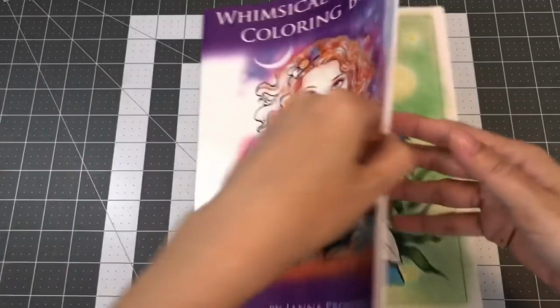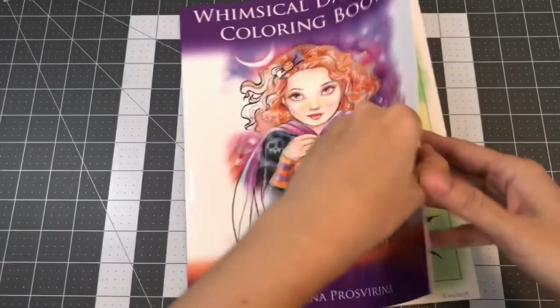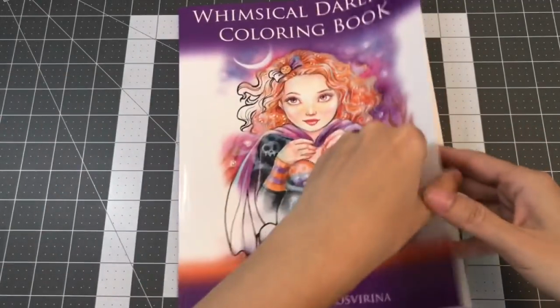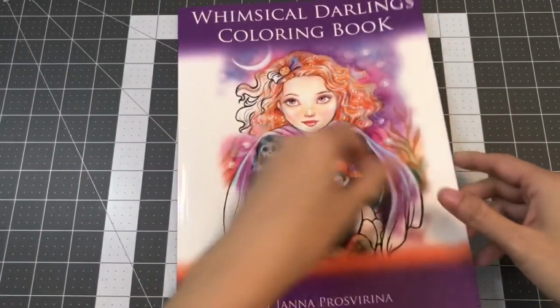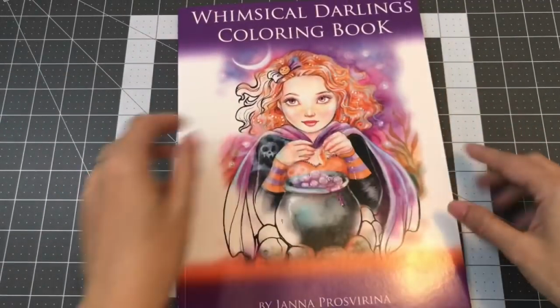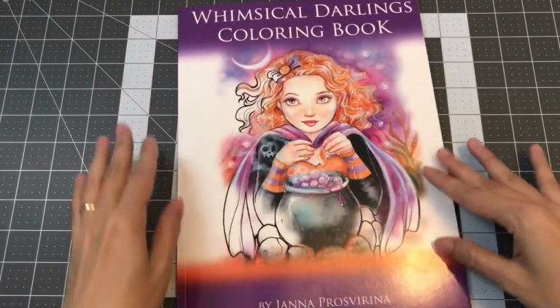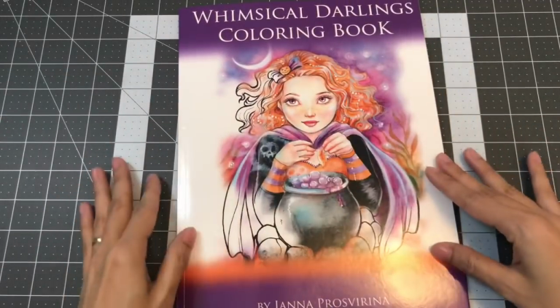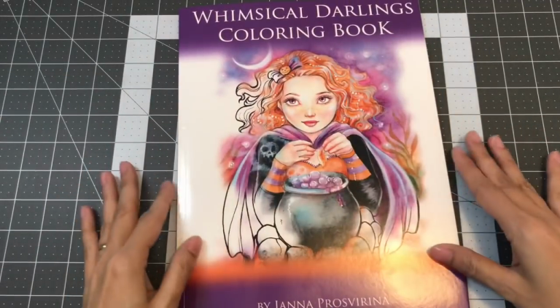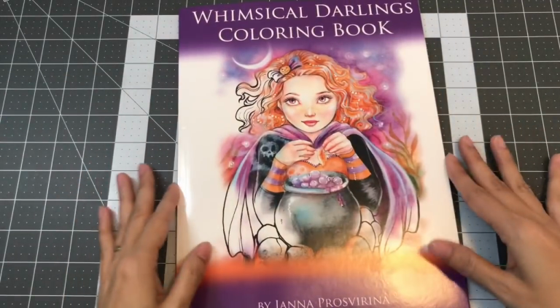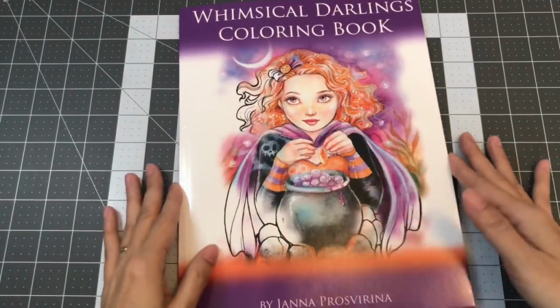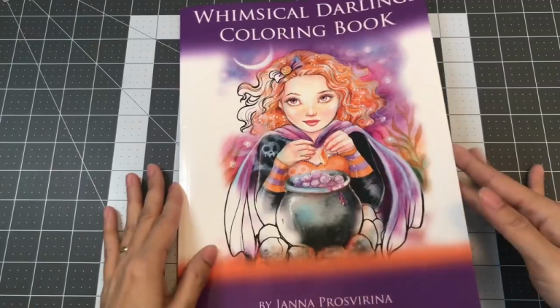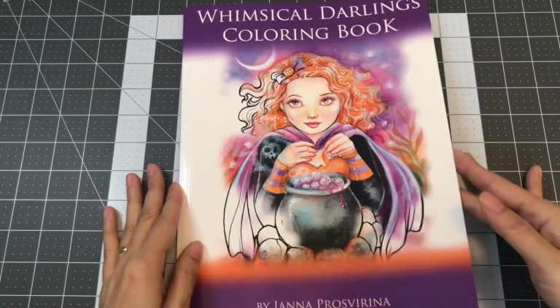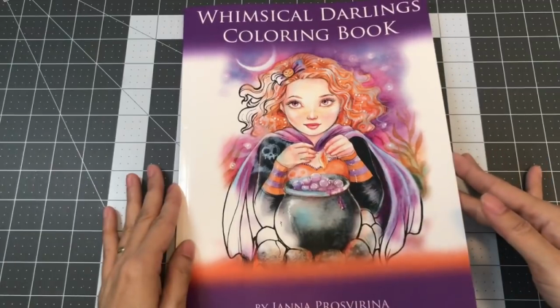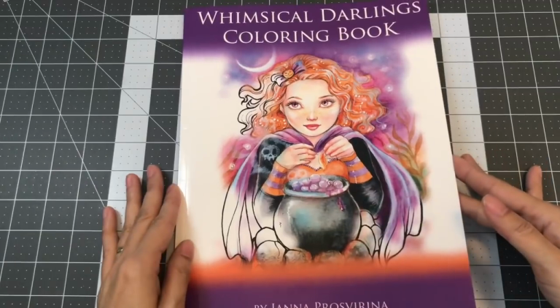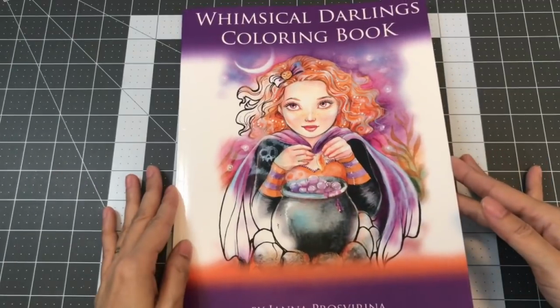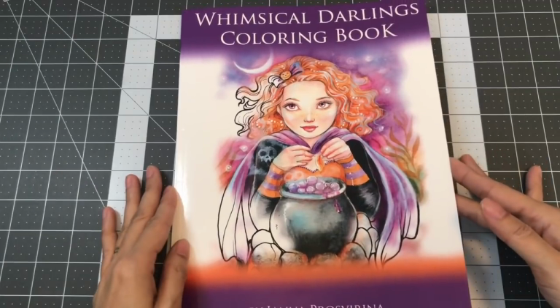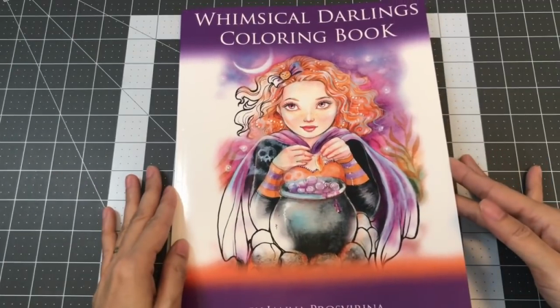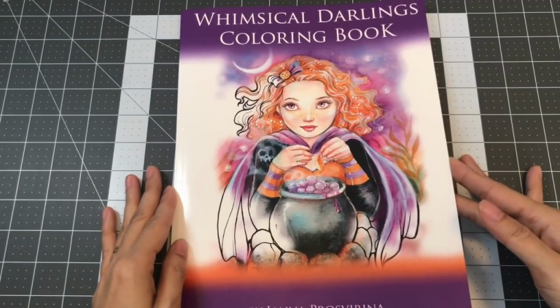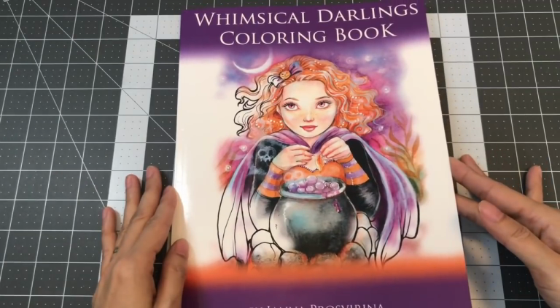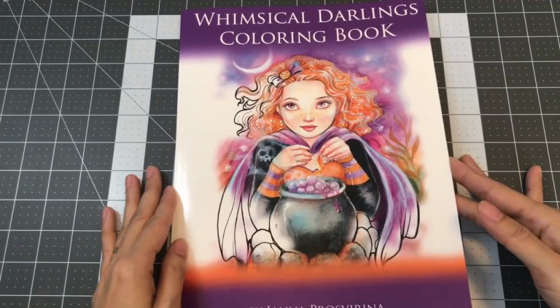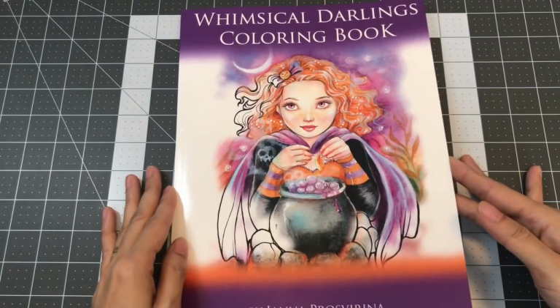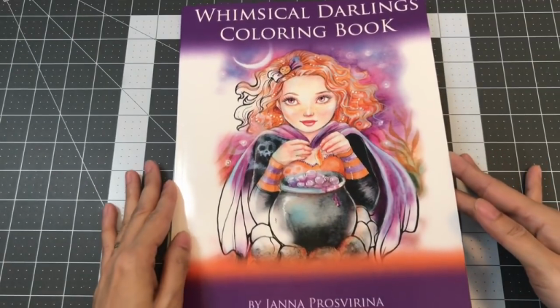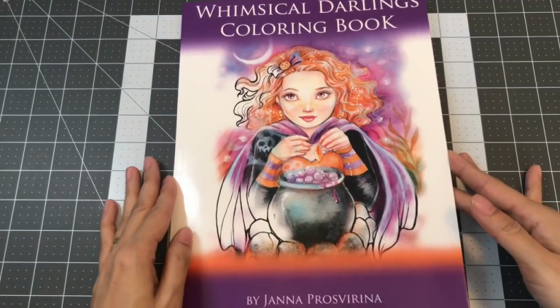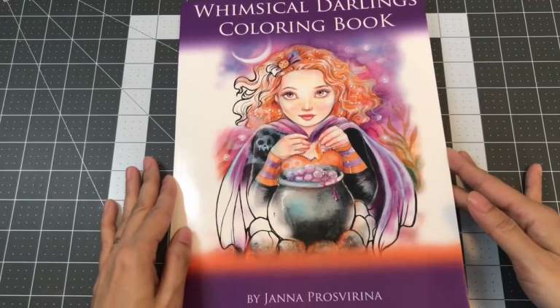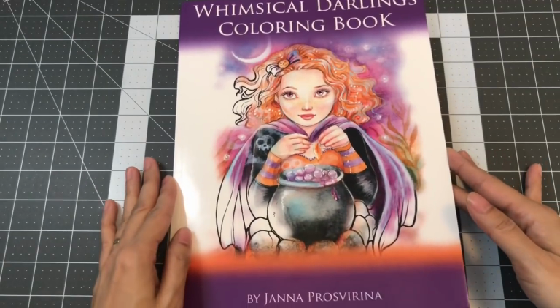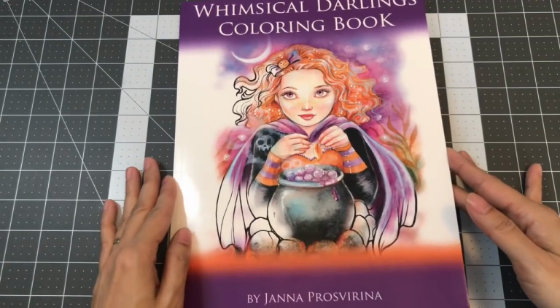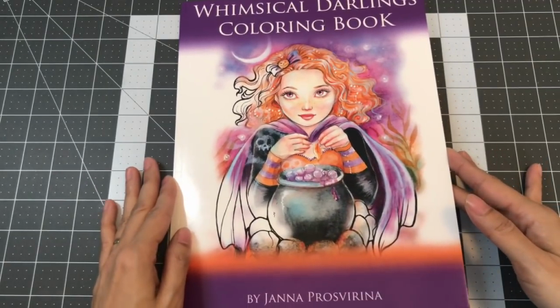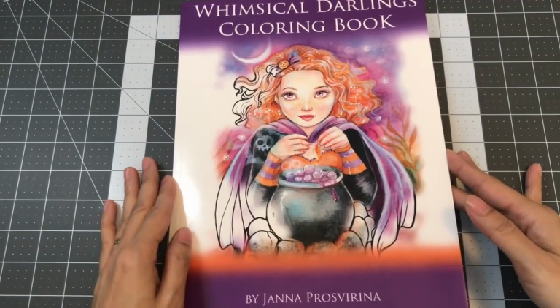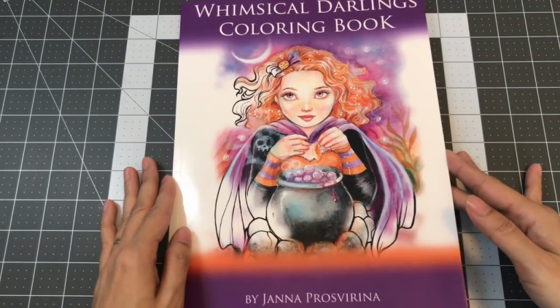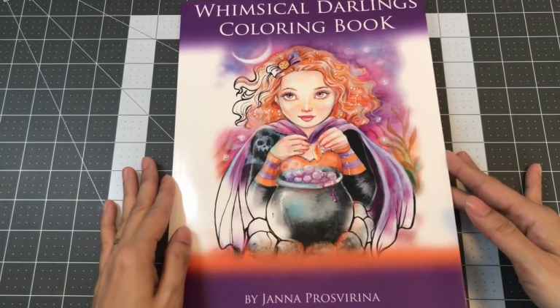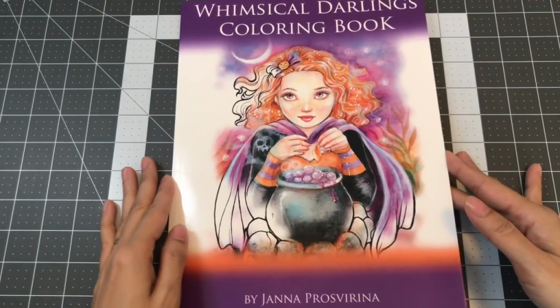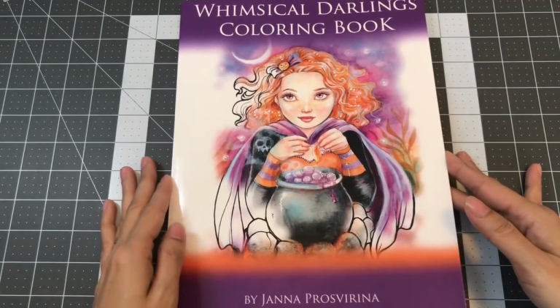This is the Whimsical Darling's Coloring Book by Jana Prosperina.